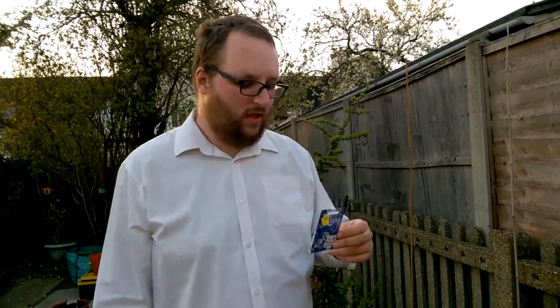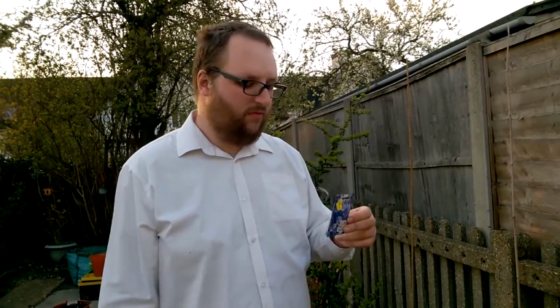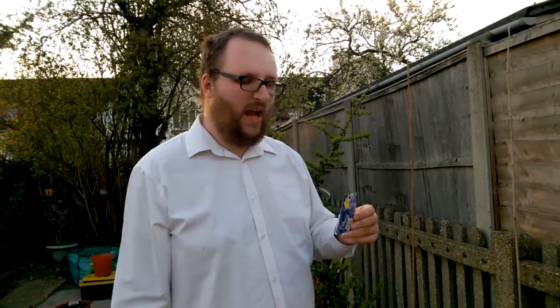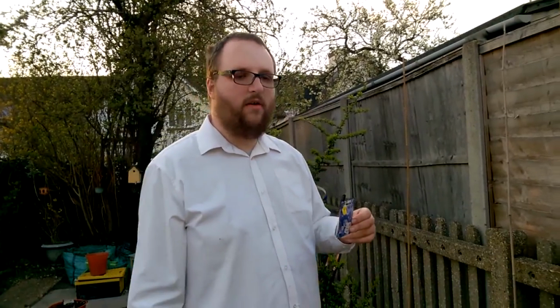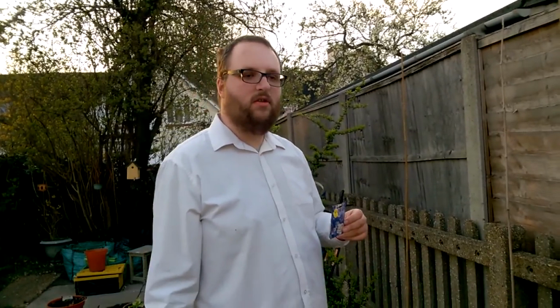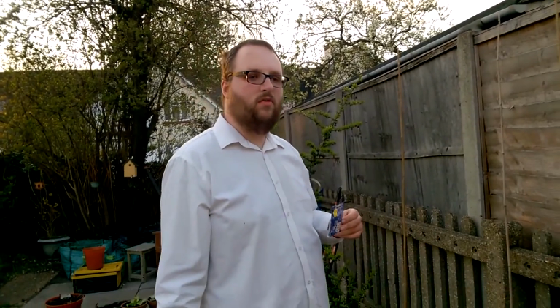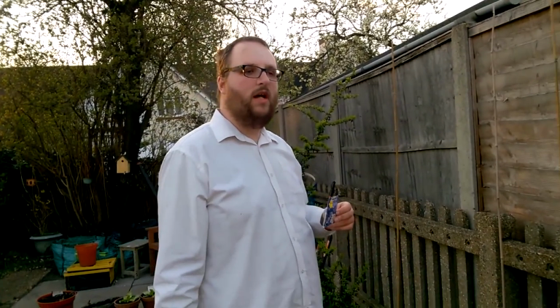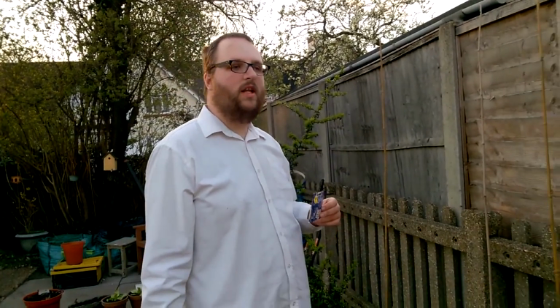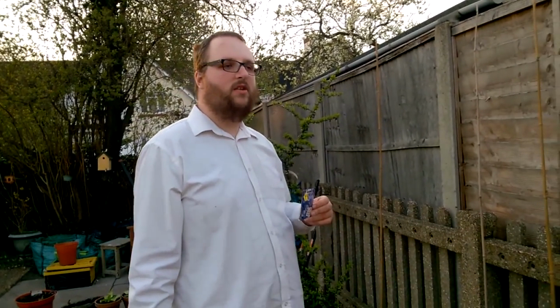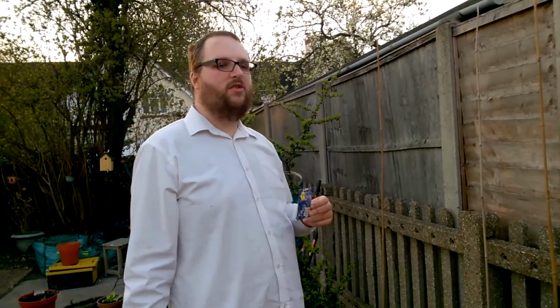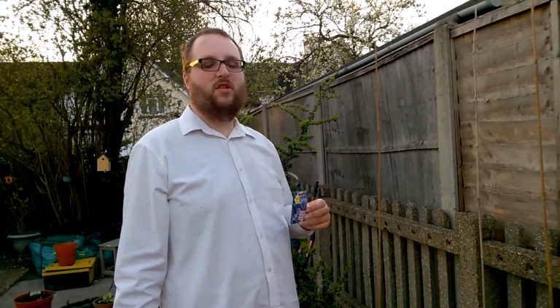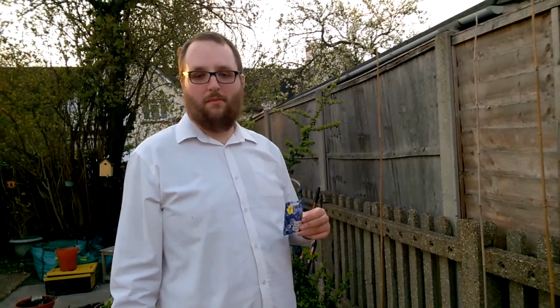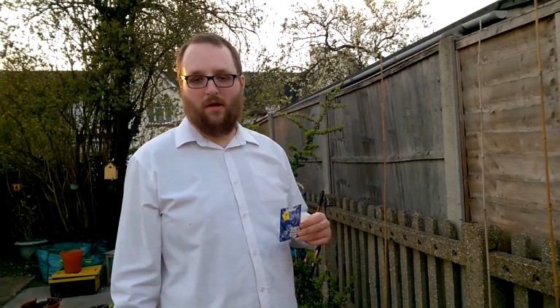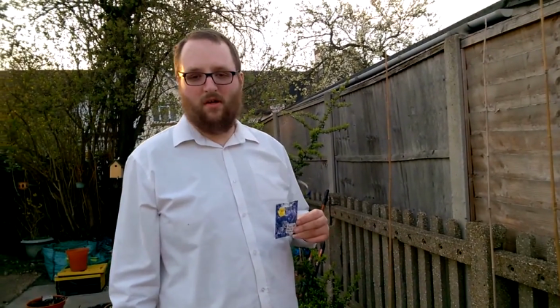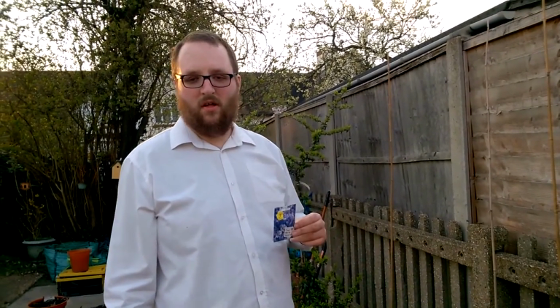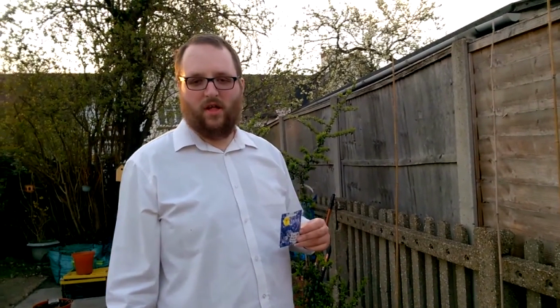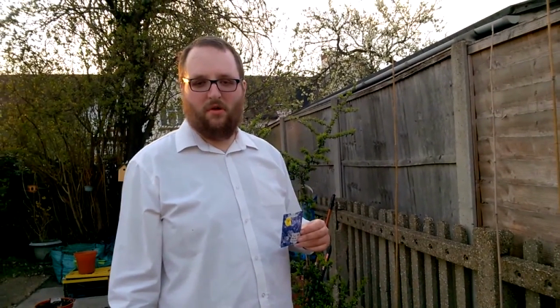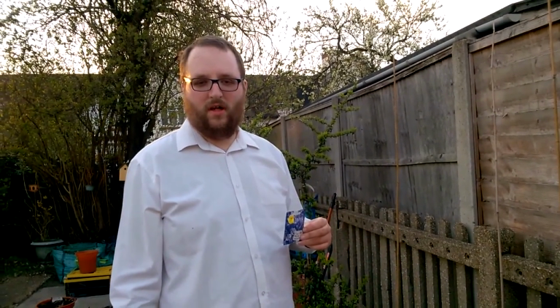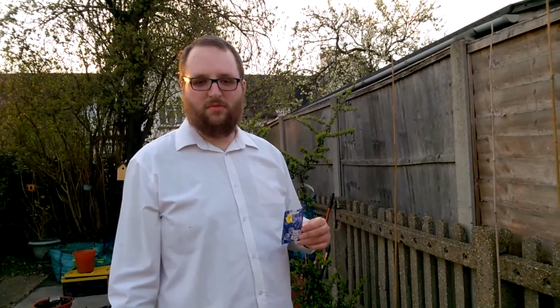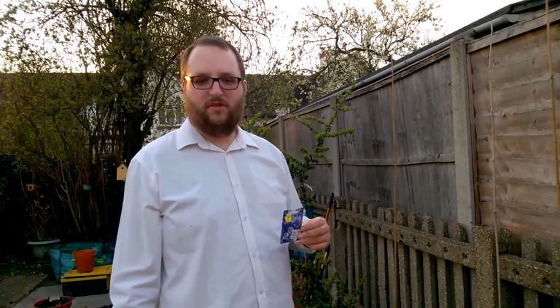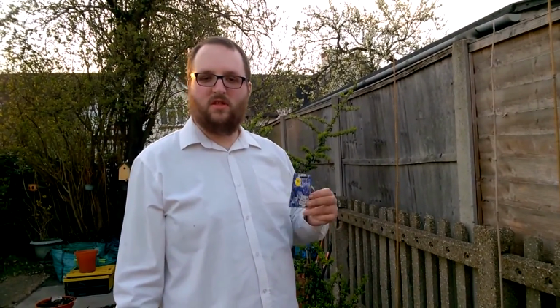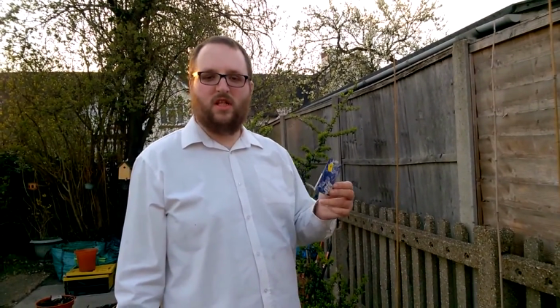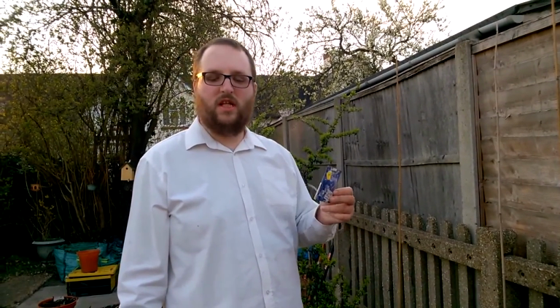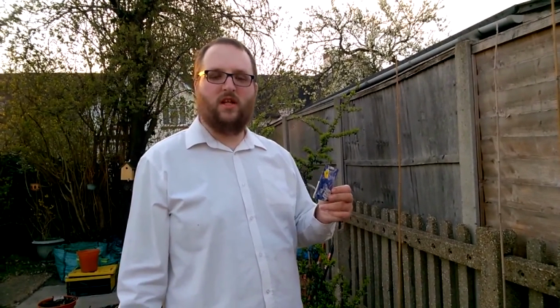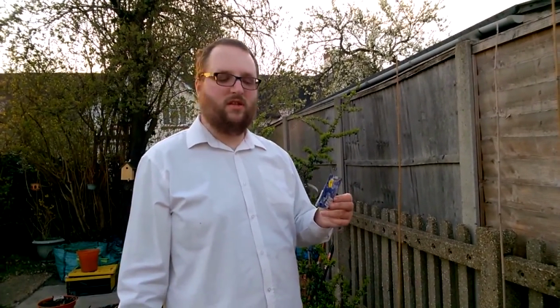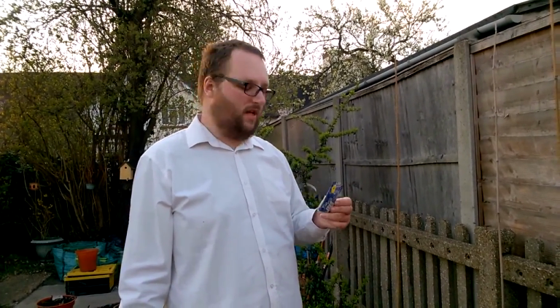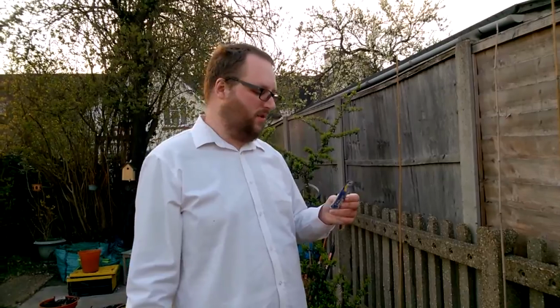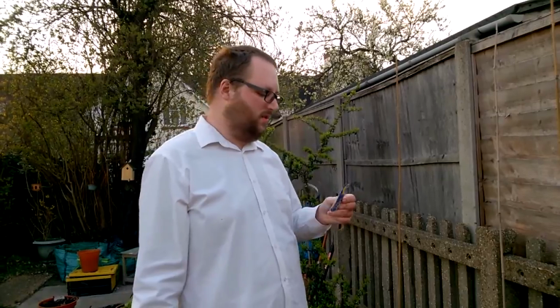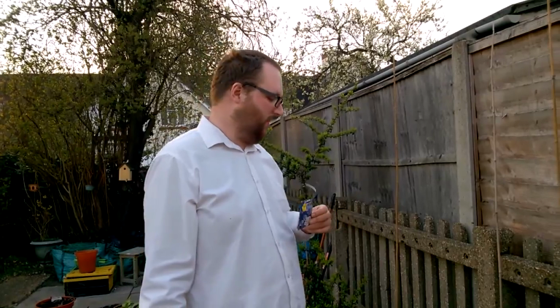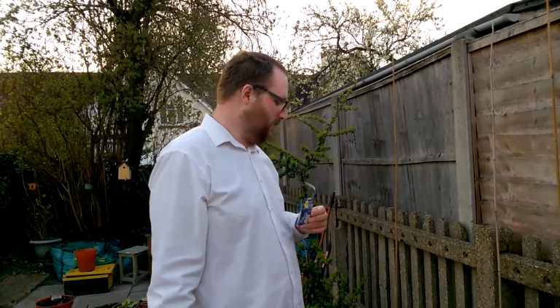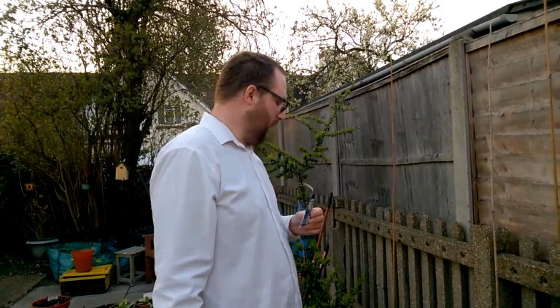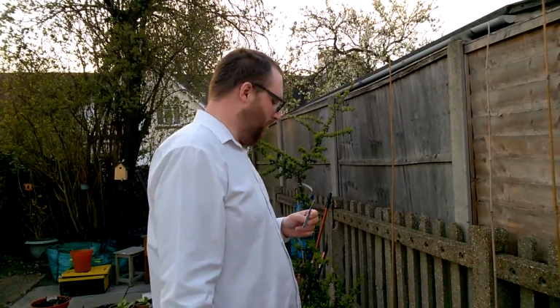It flowers well into December in my experience, certainly in the southeast of England anyway.